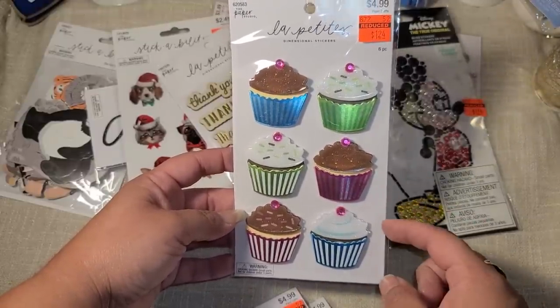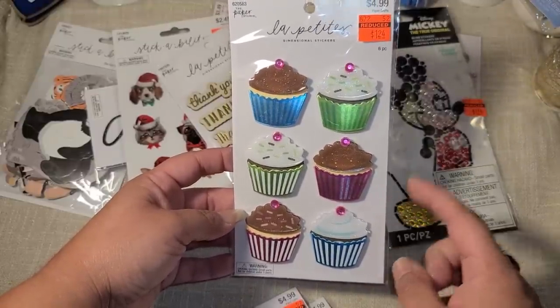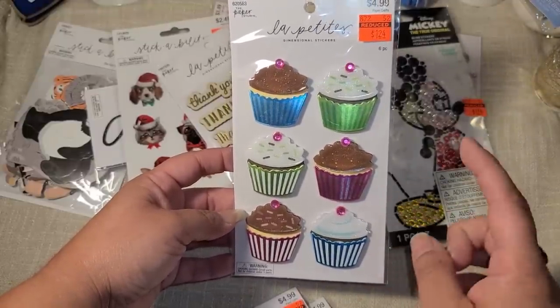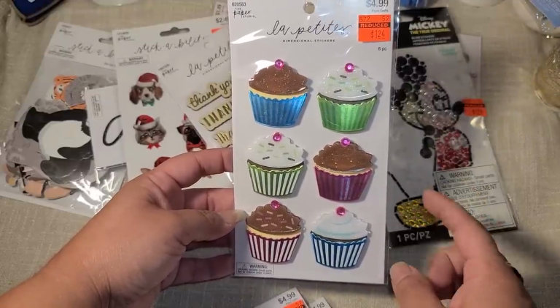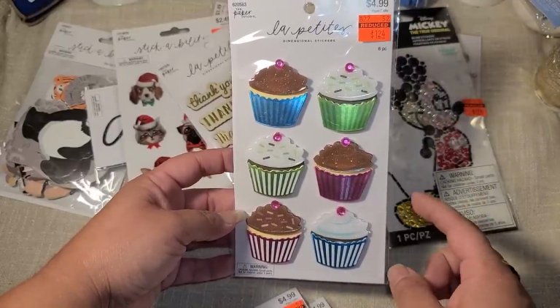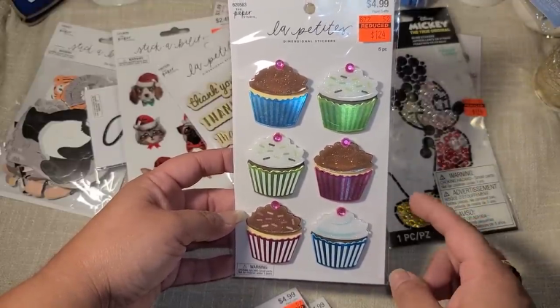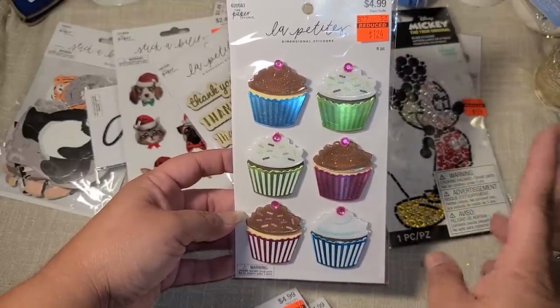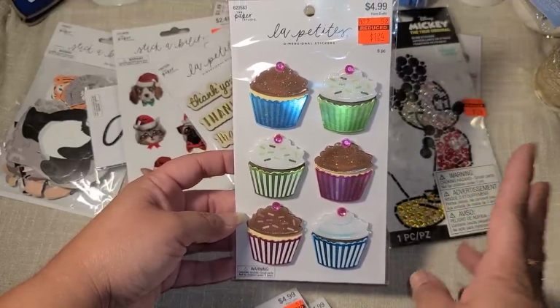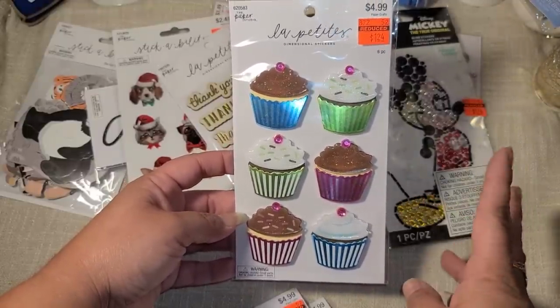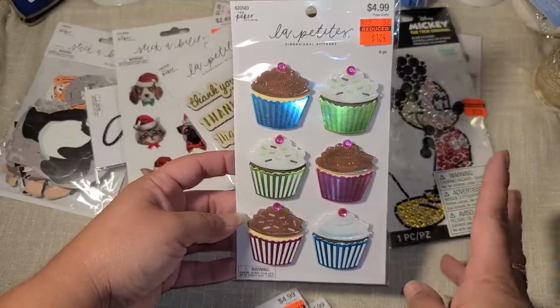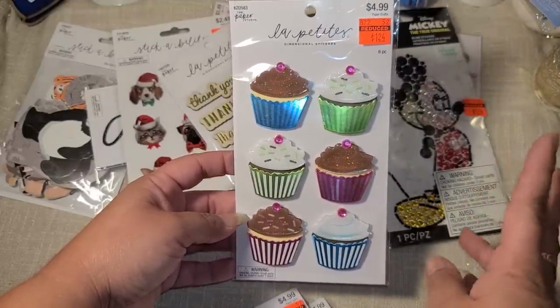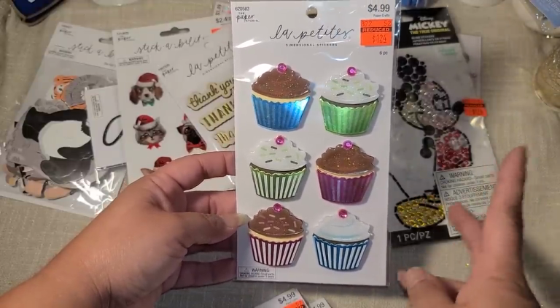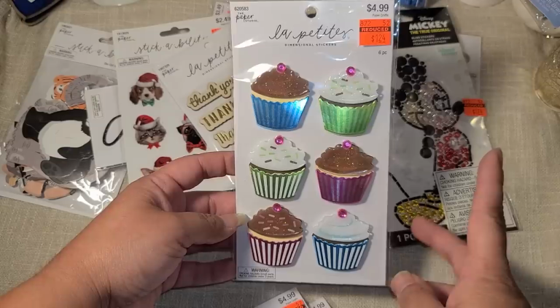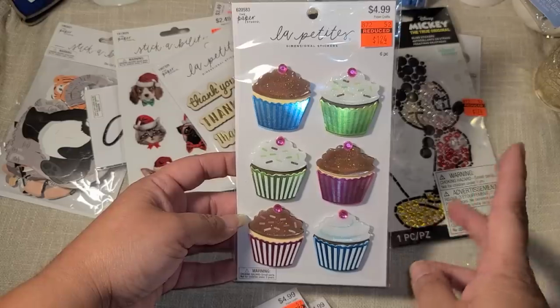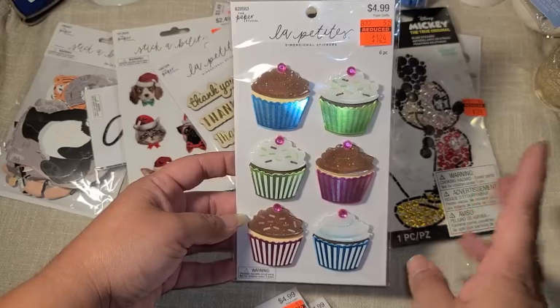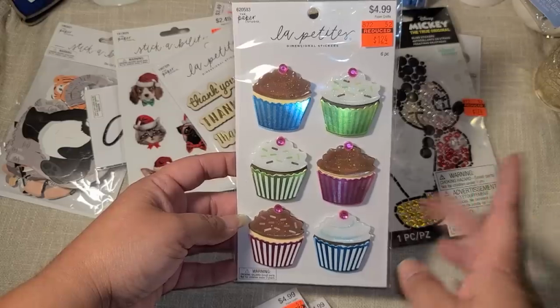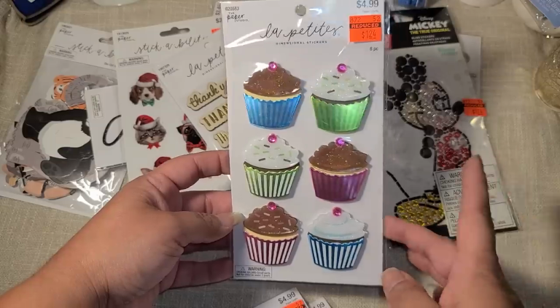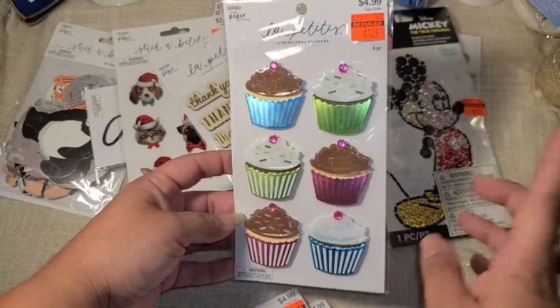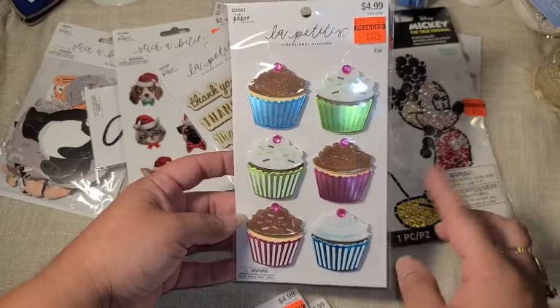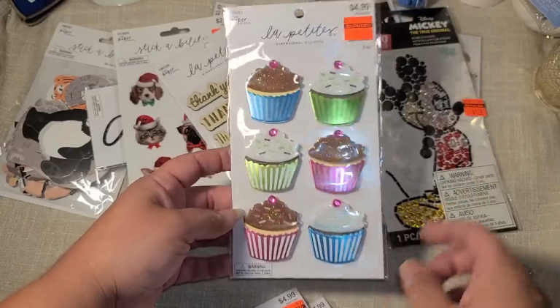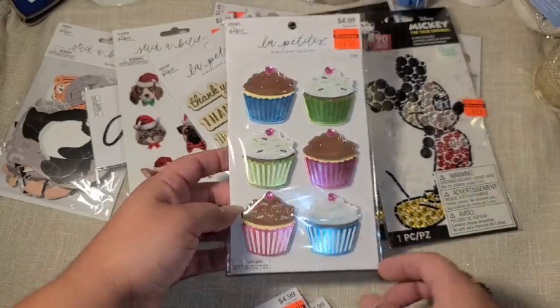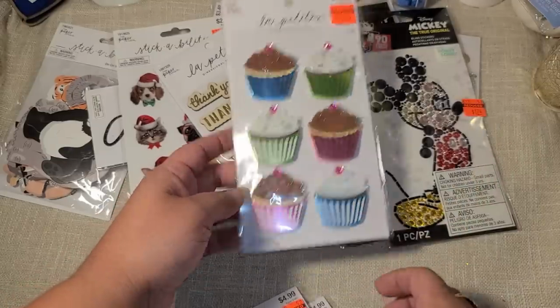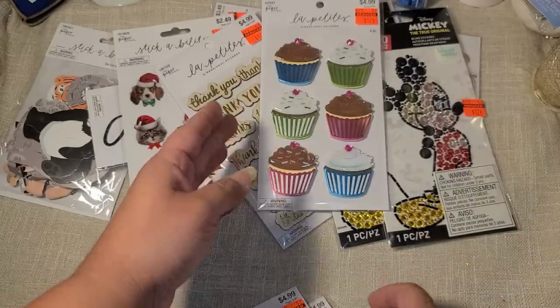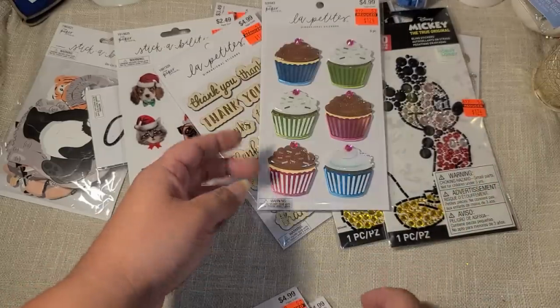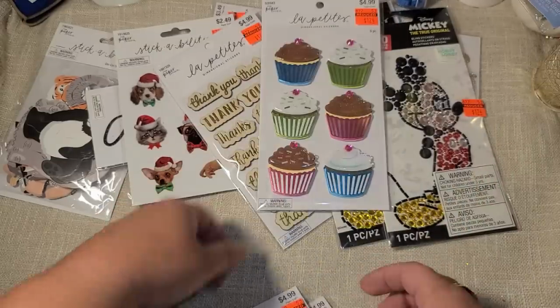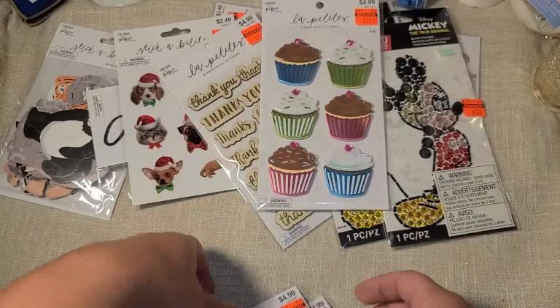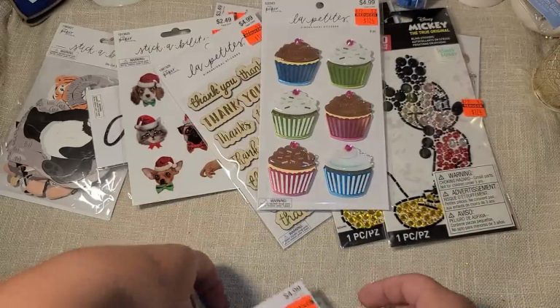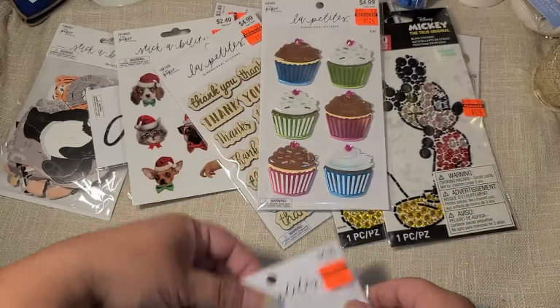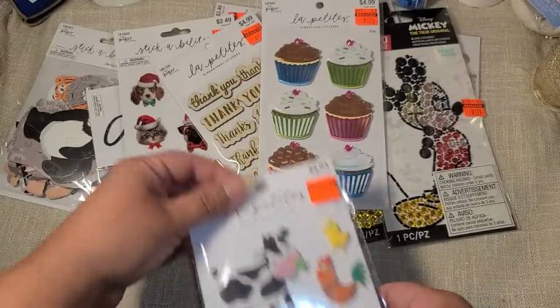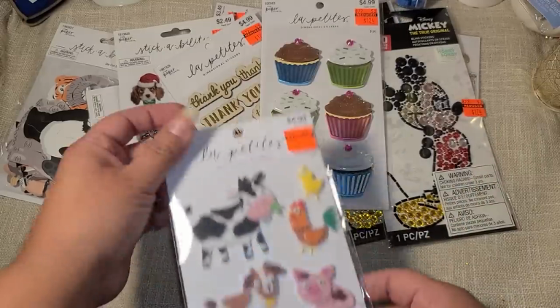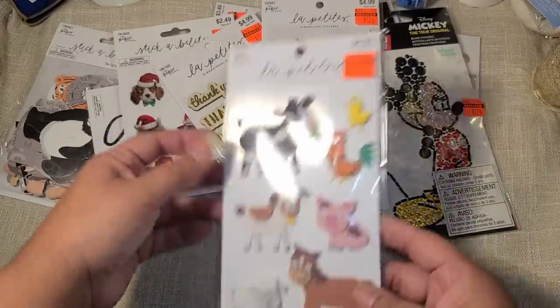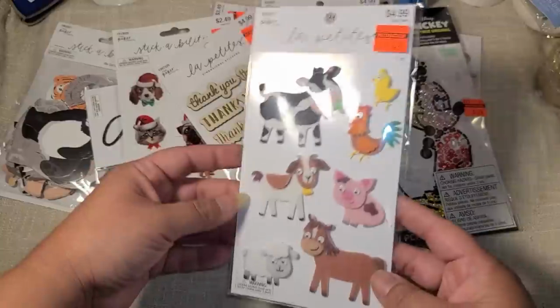I almost died when I saw these were on clearance — rhinestone Mickey stickers for $1.74! Yes please! I only found two and I took both because I would definitely use them. I found another pack of cupcake stickers too, since I want to make some three-by-three birthday cards to keep in my stash.